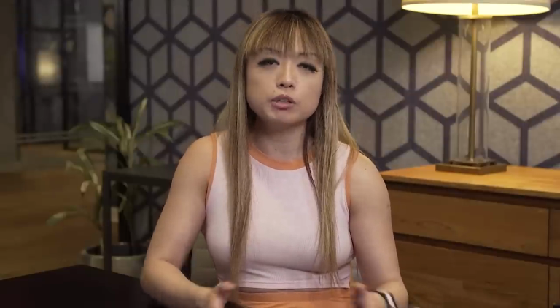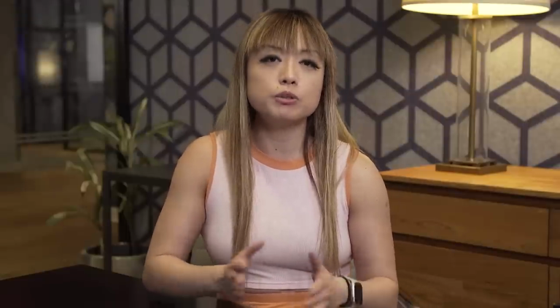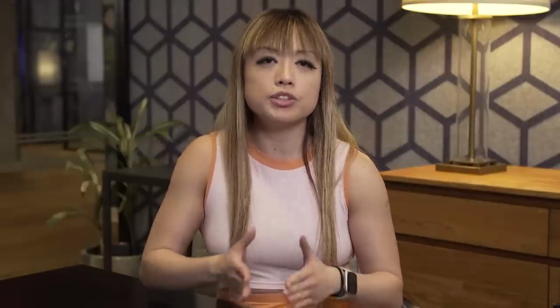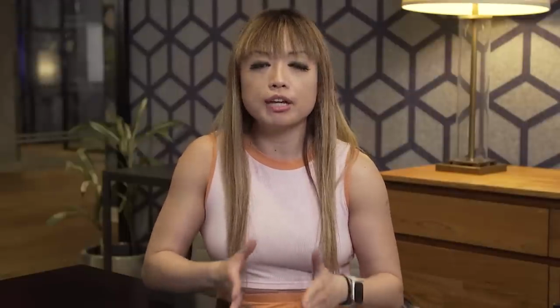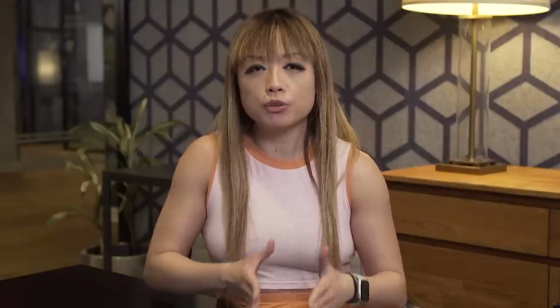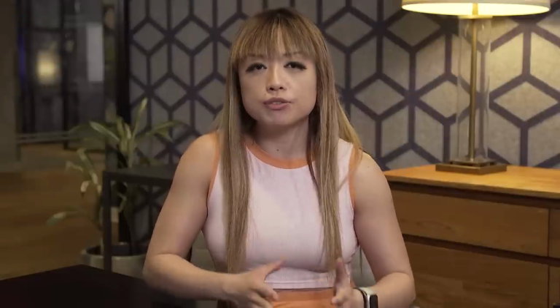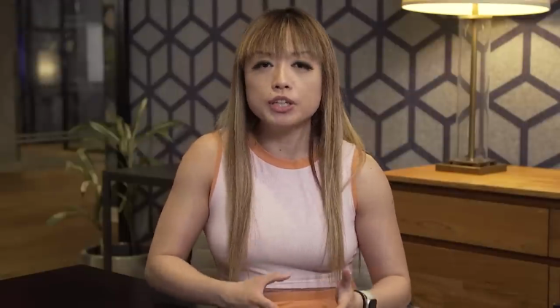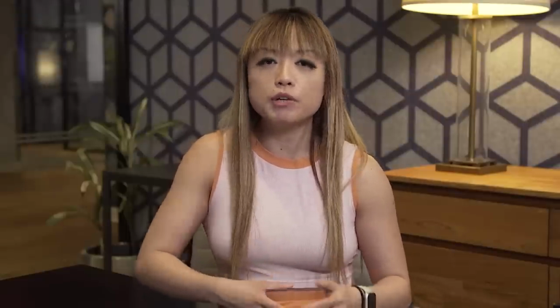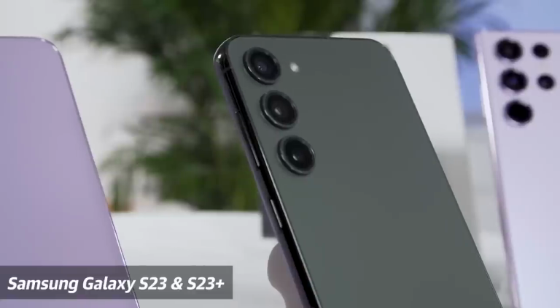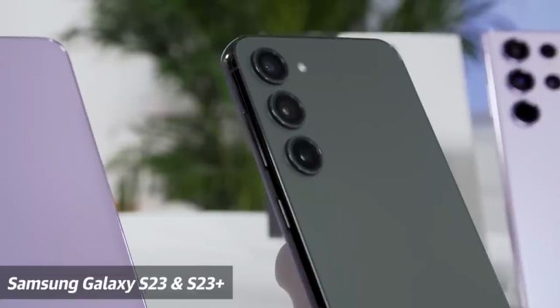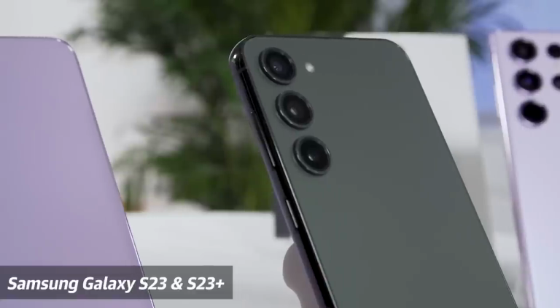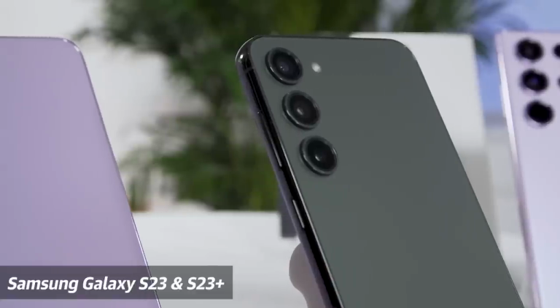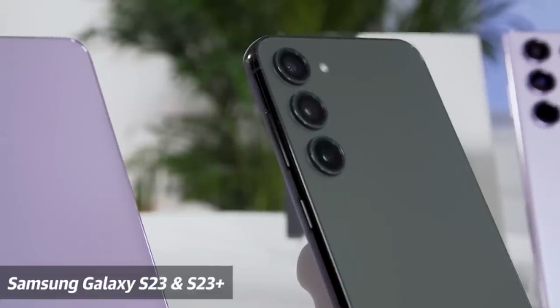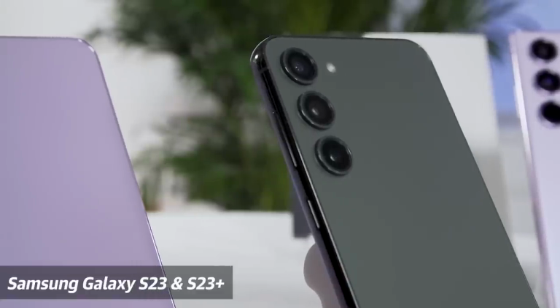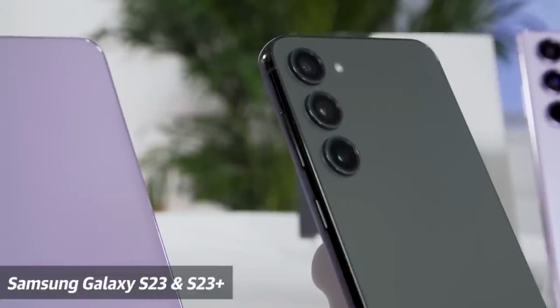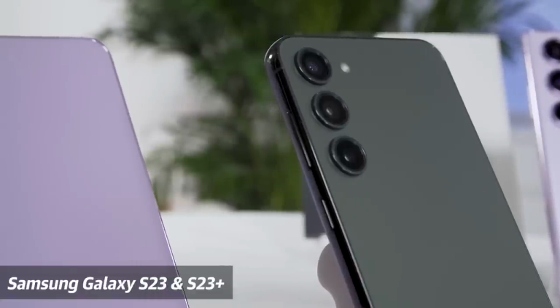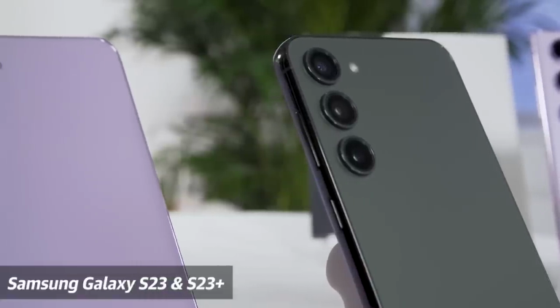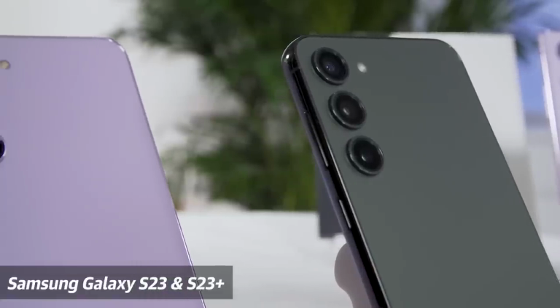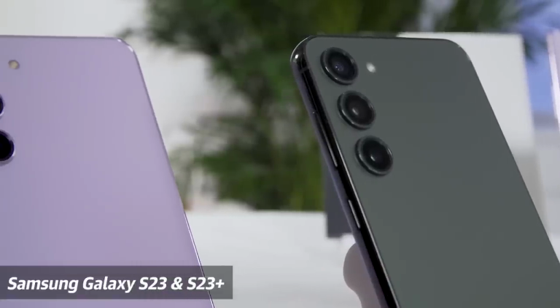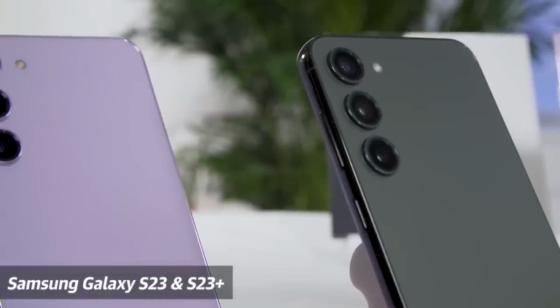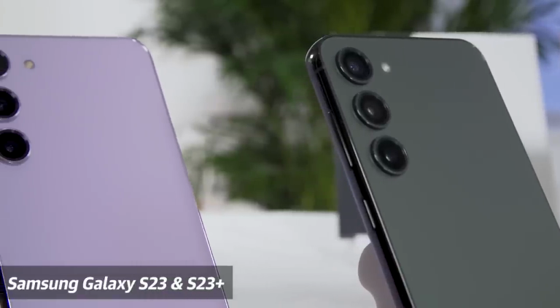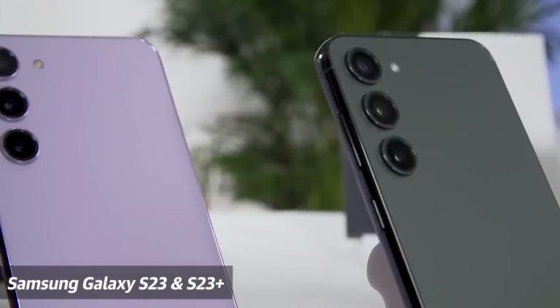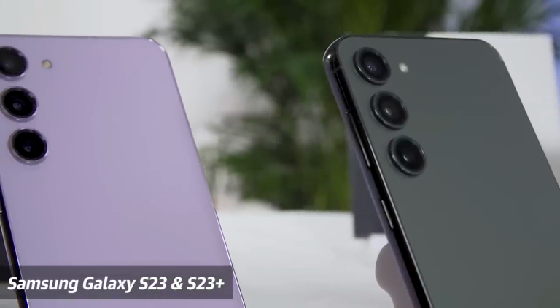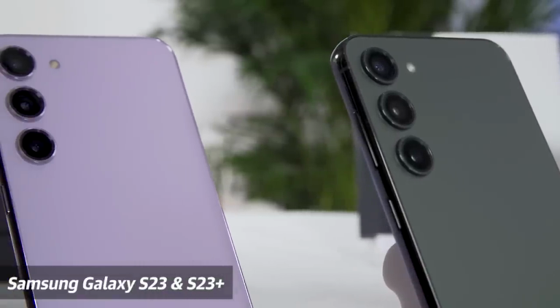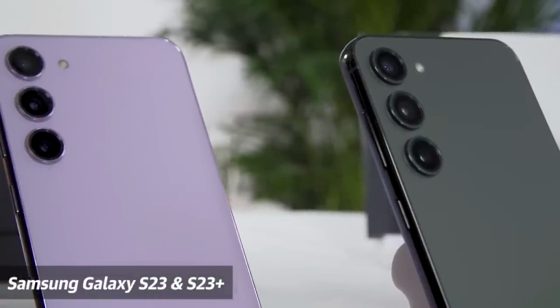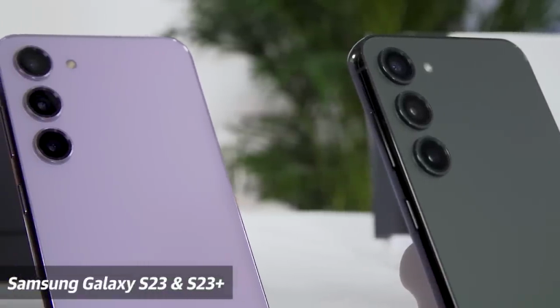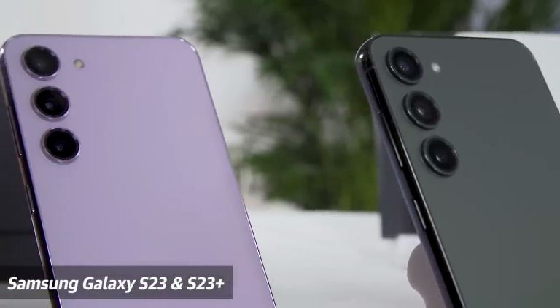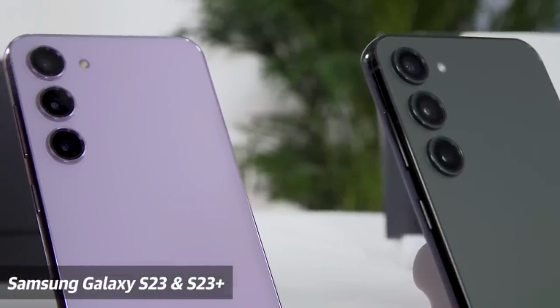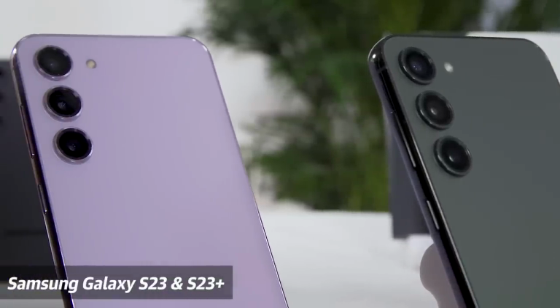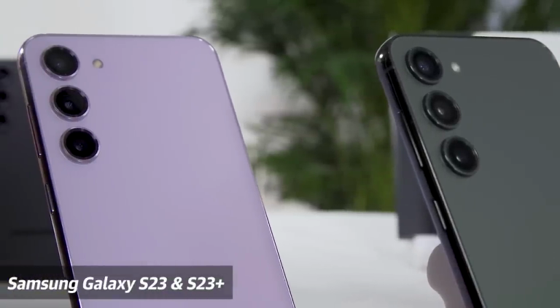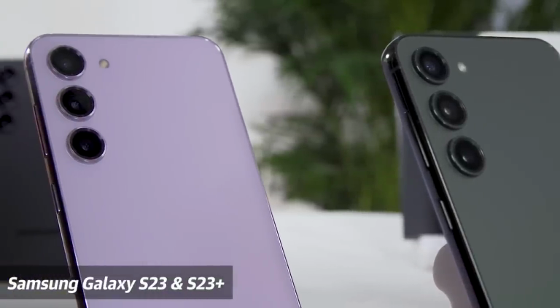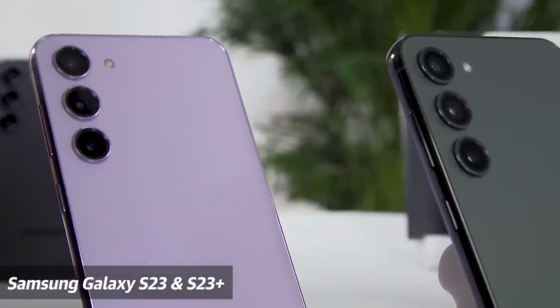We're going to focus on the S23 Ultra for this video. If you want to find out more about the S23 and the S23 Plus, check out our other hands-on video on our channel.